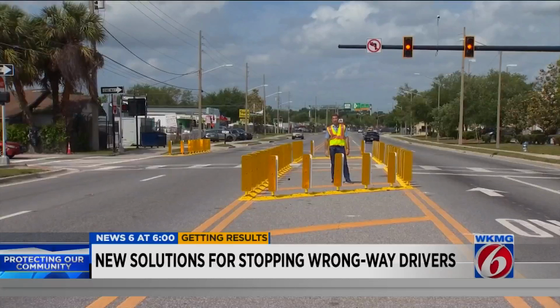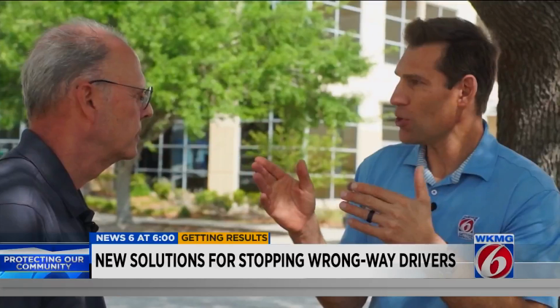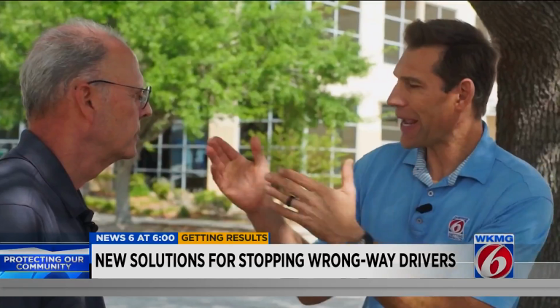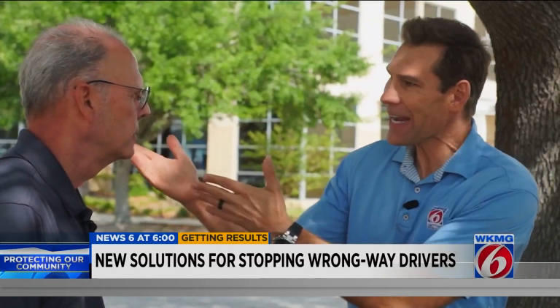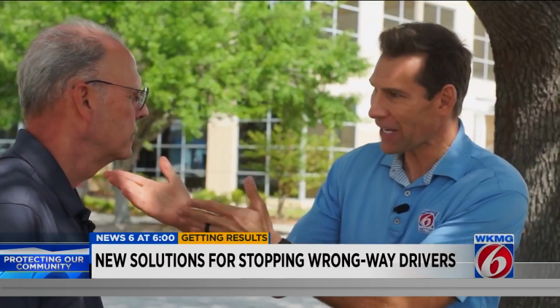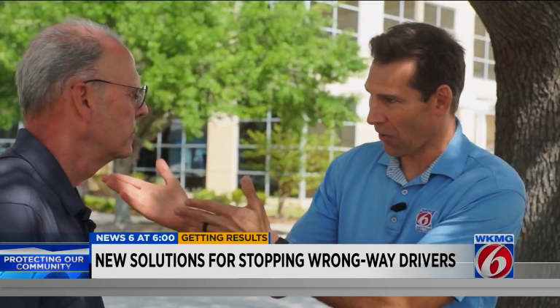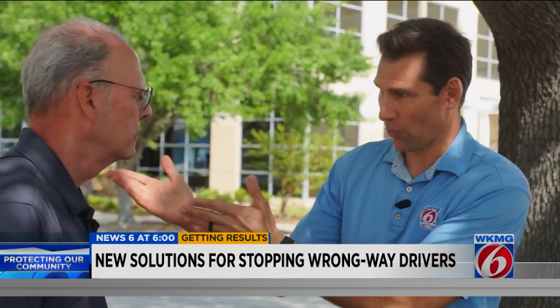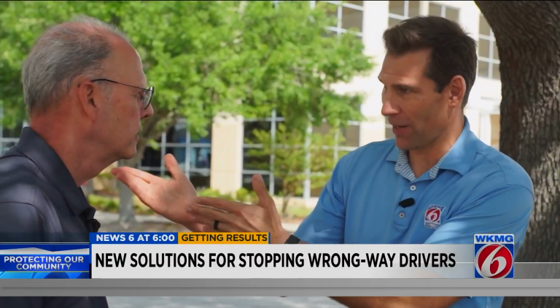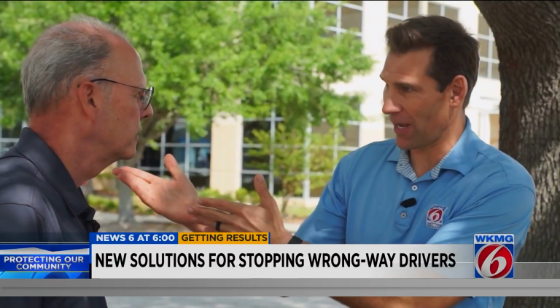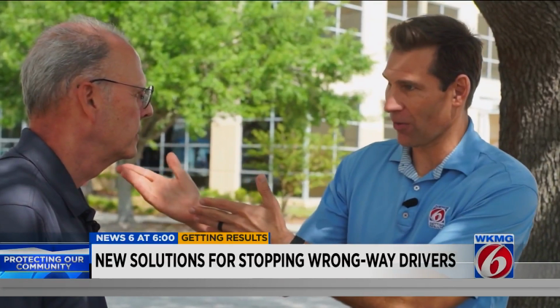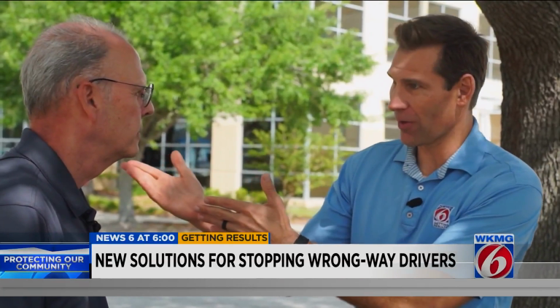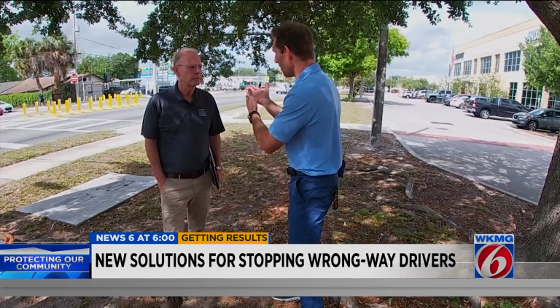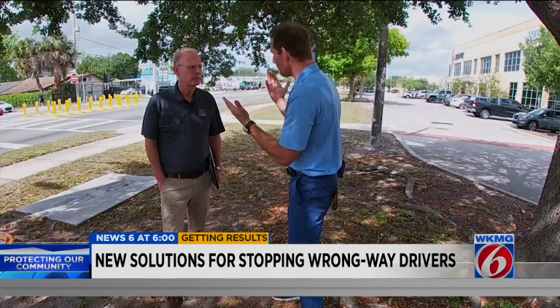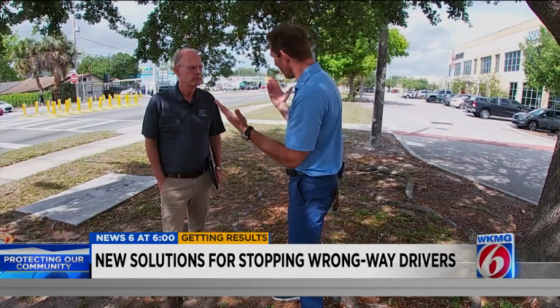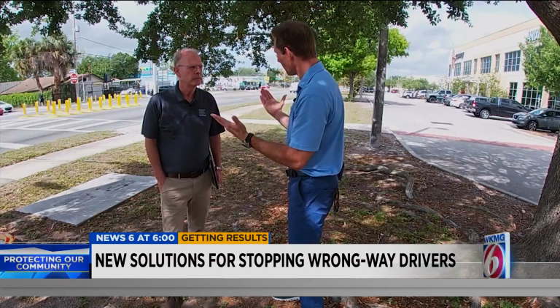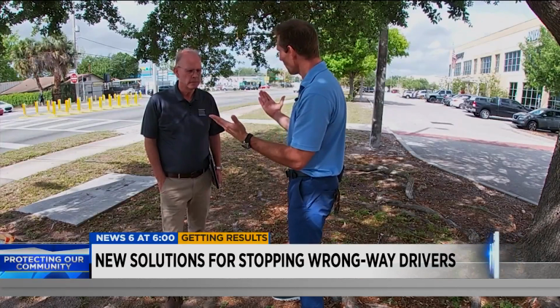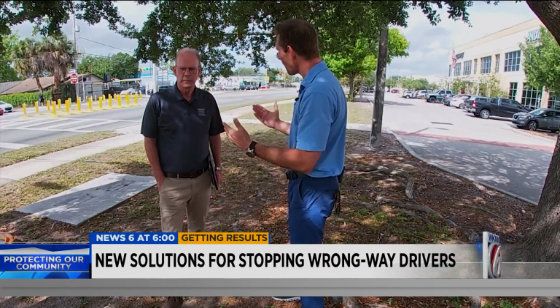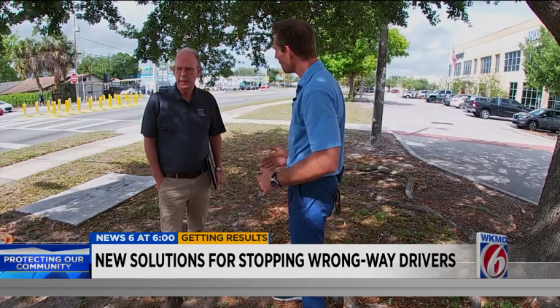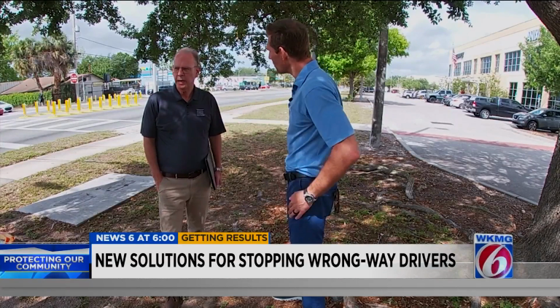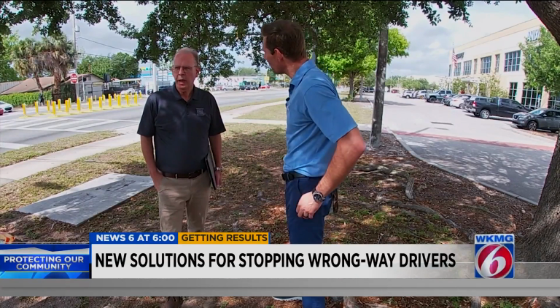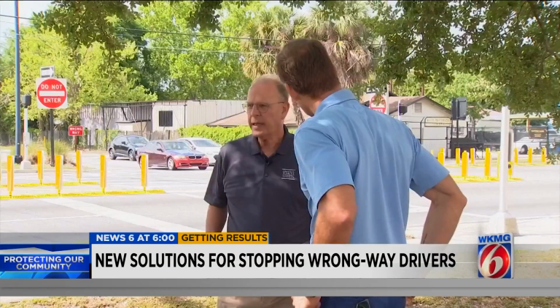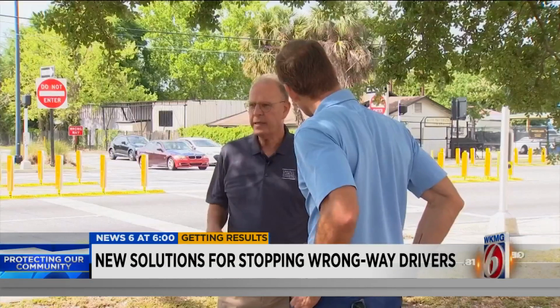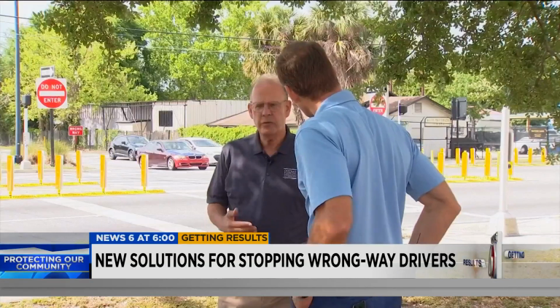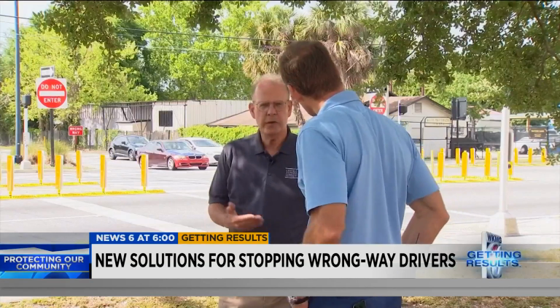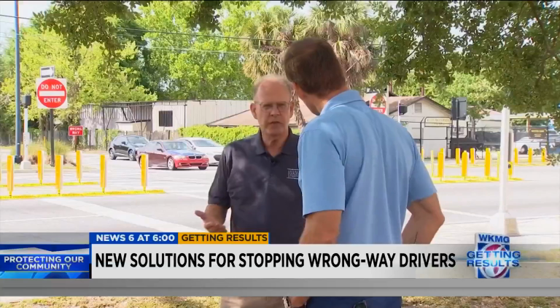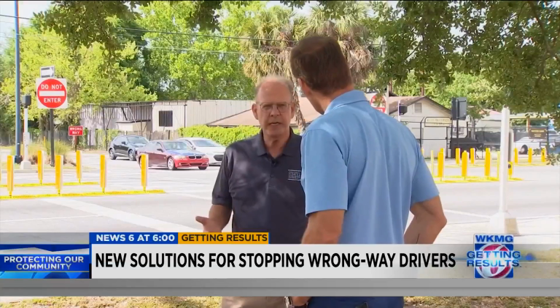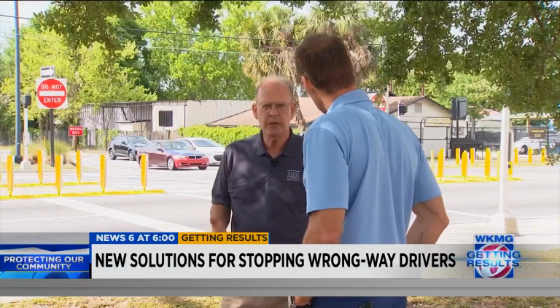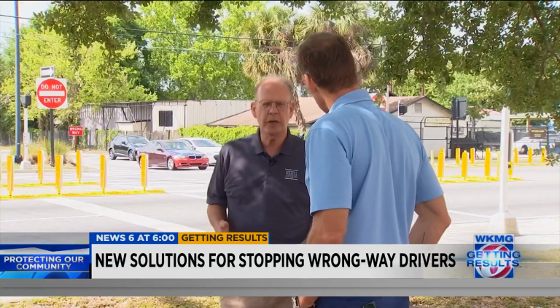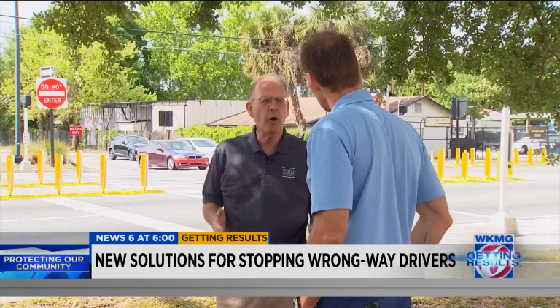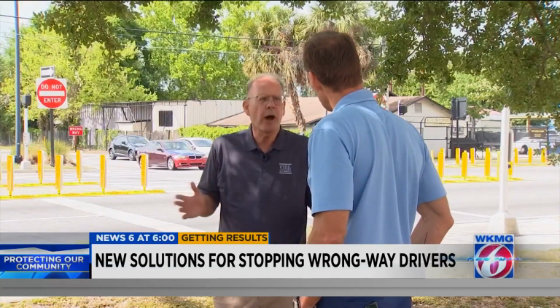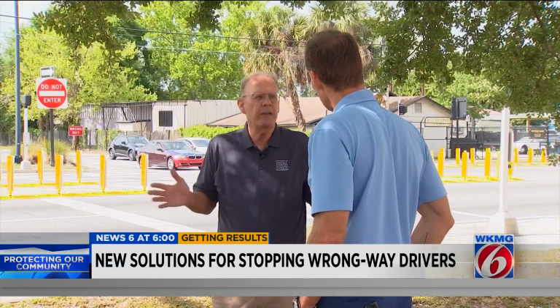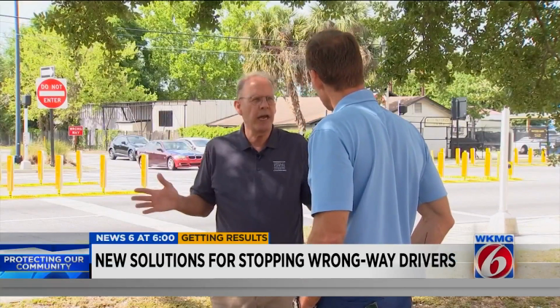You can't get on the ramp now — it's physically blocking. And as you can see, it's not all high-tech.